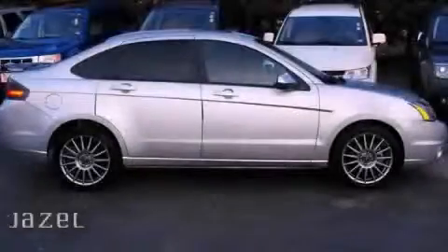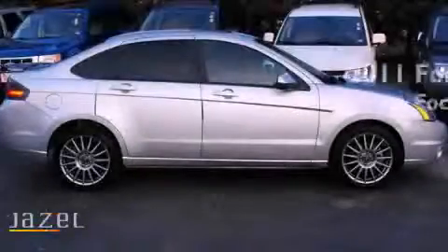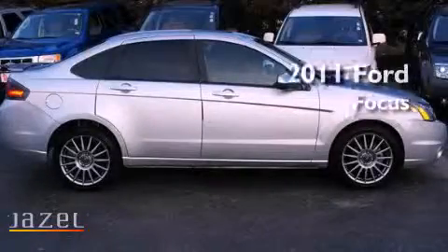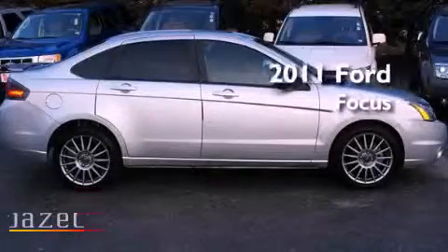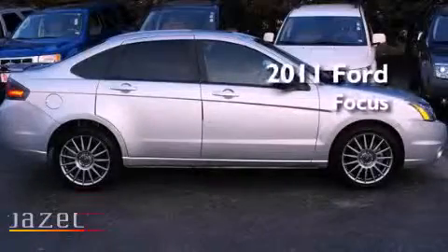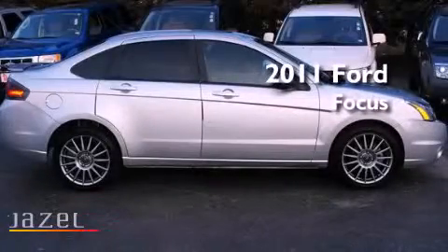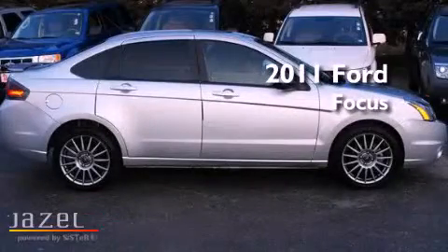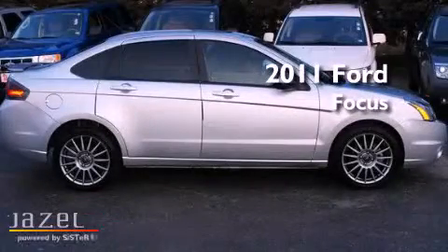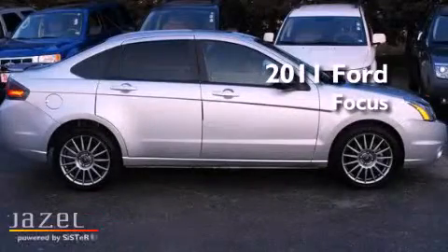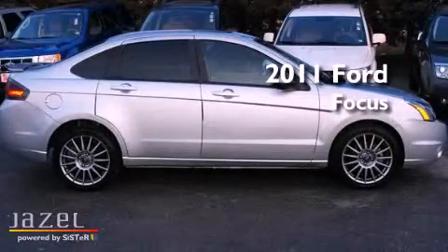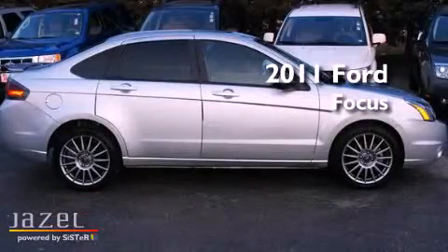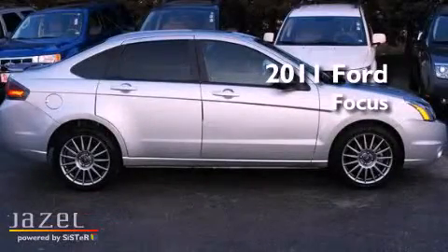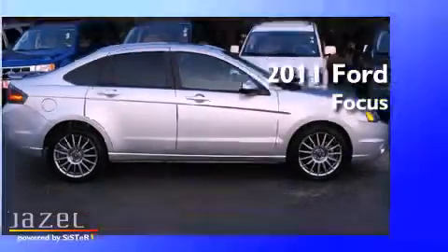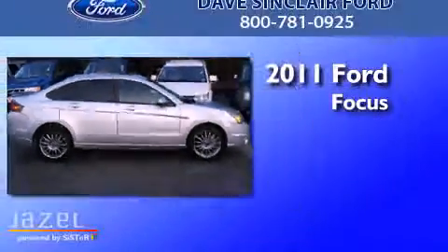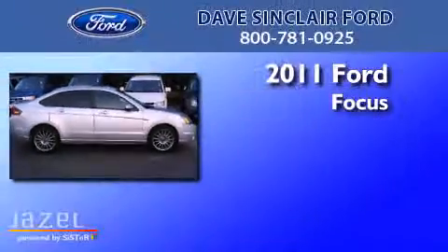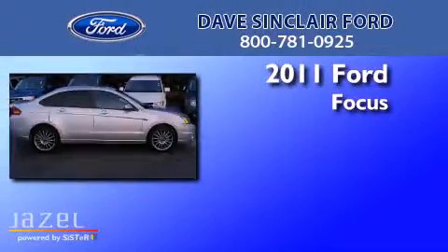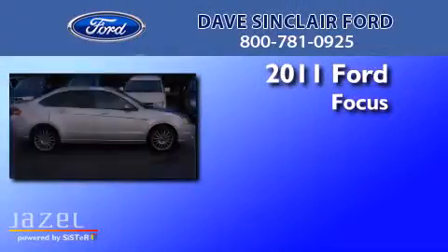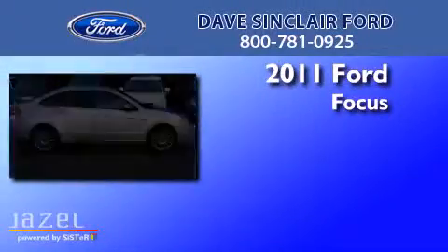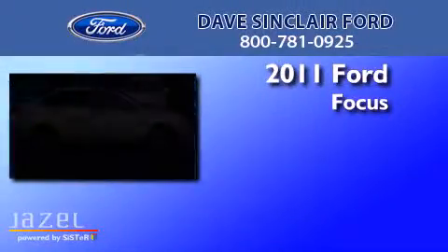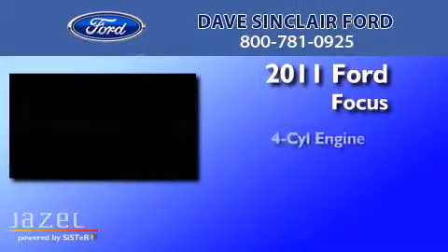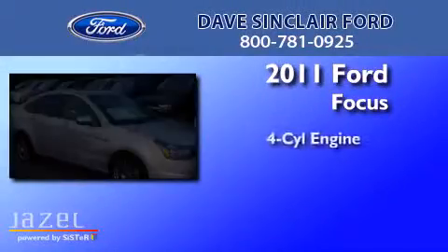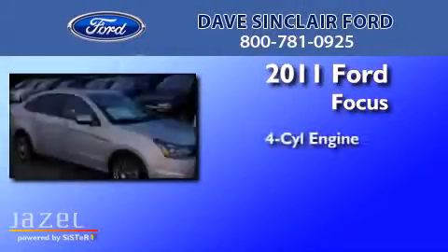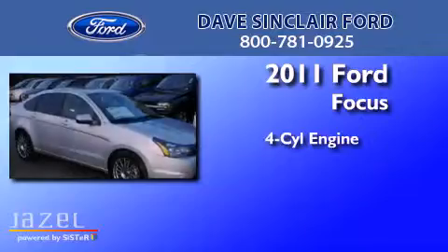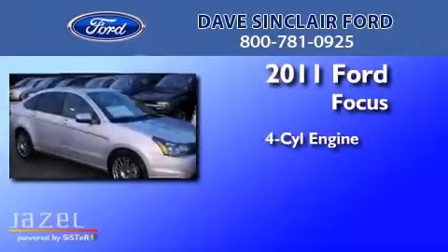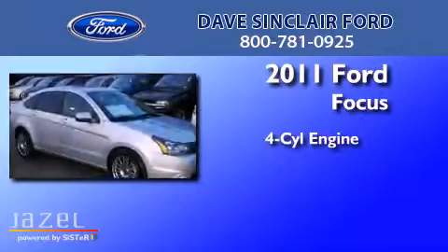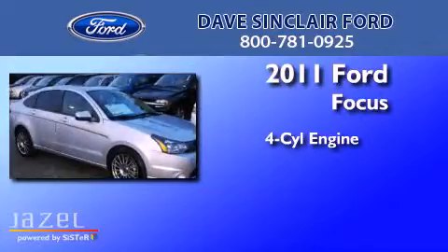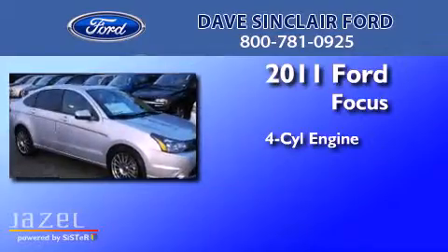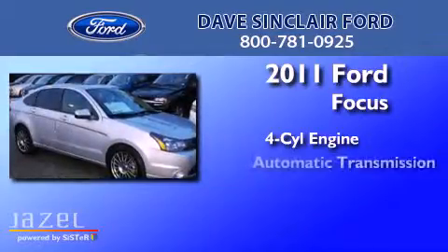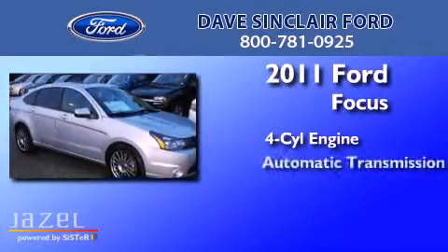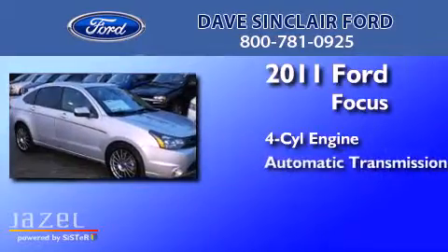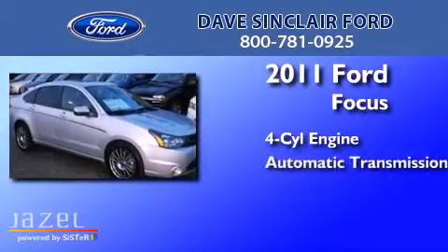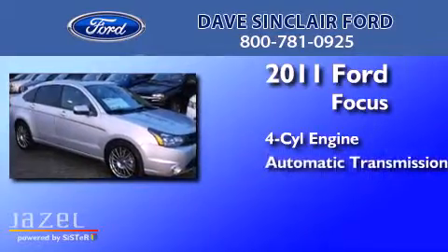This is a 2011 Ford Focus. It has a four-cylinder engine and an automatic transmission.